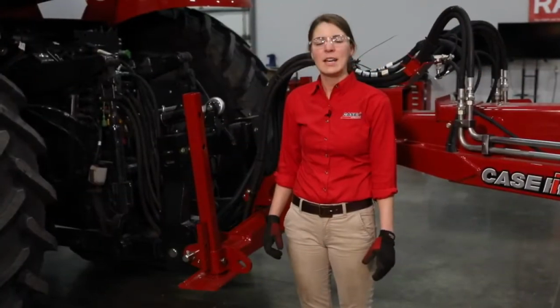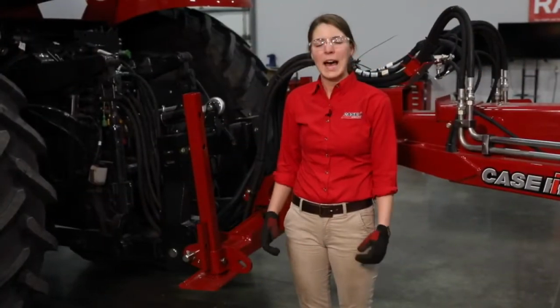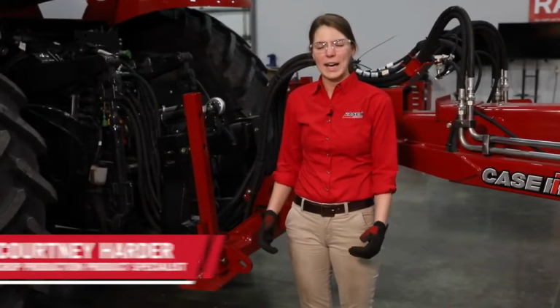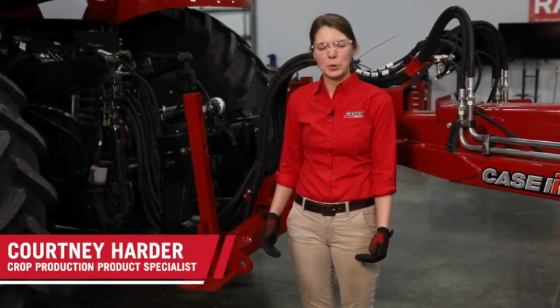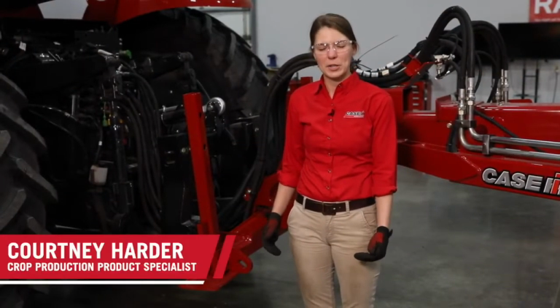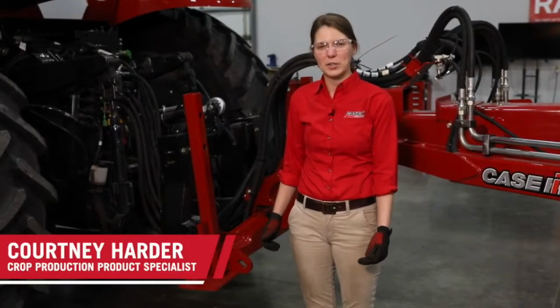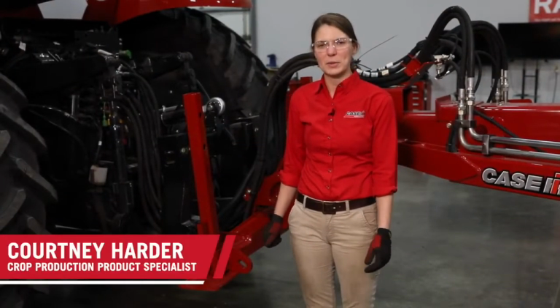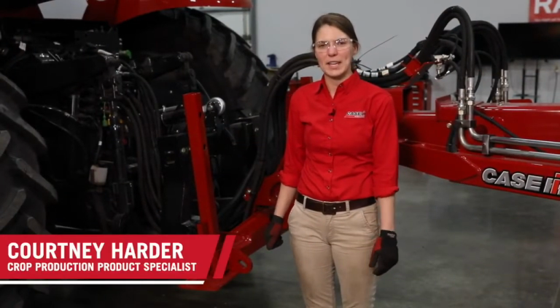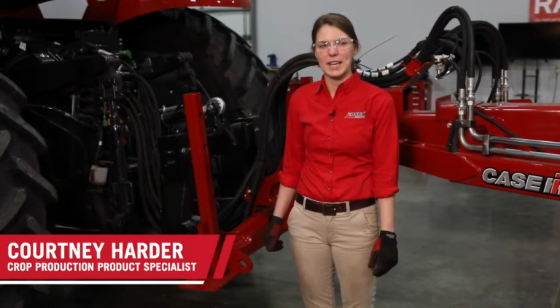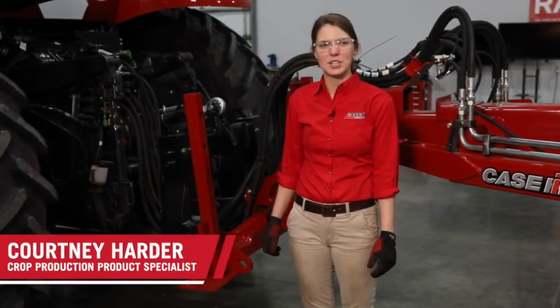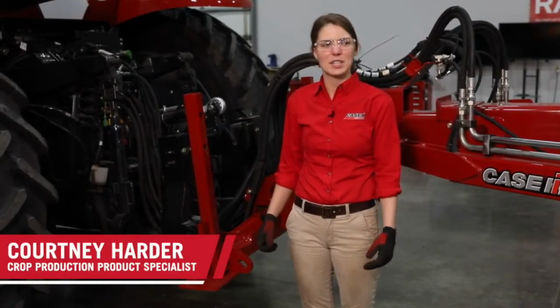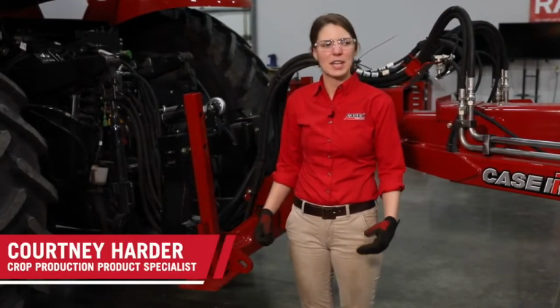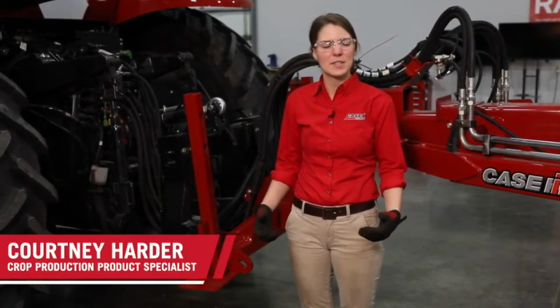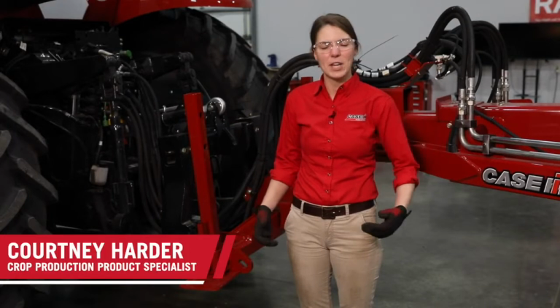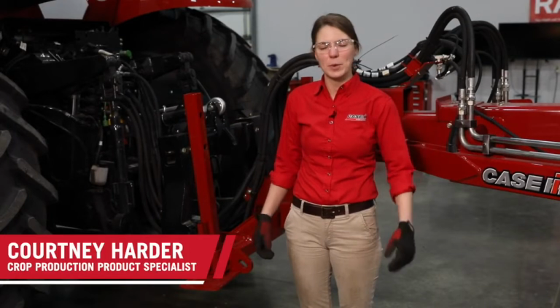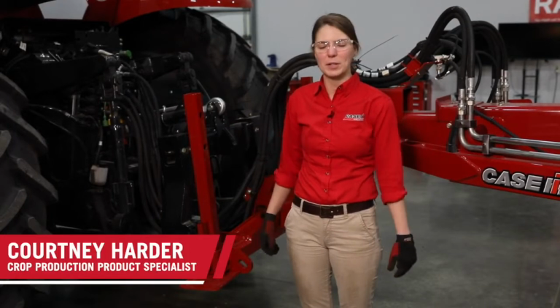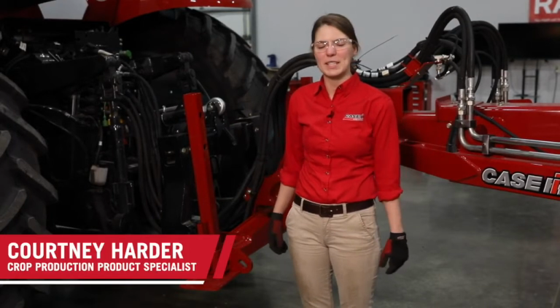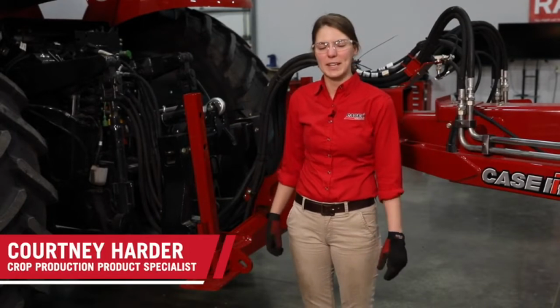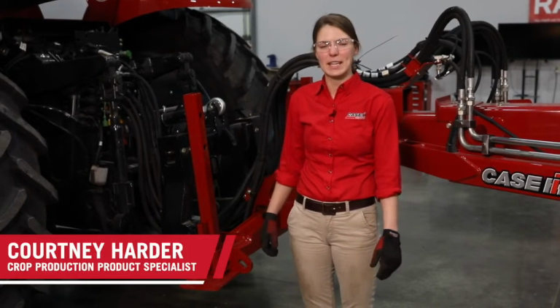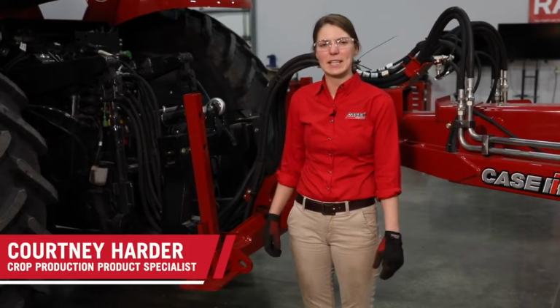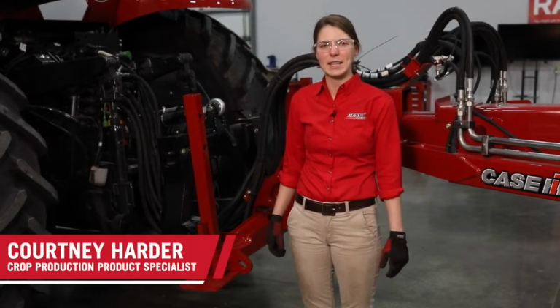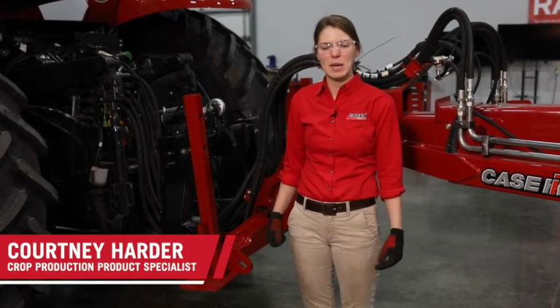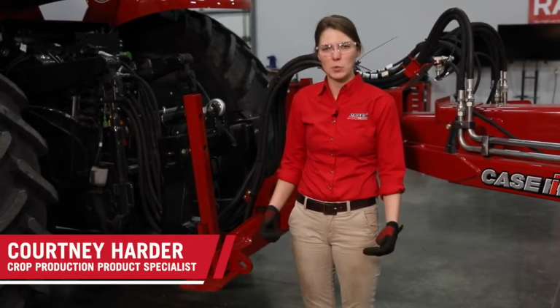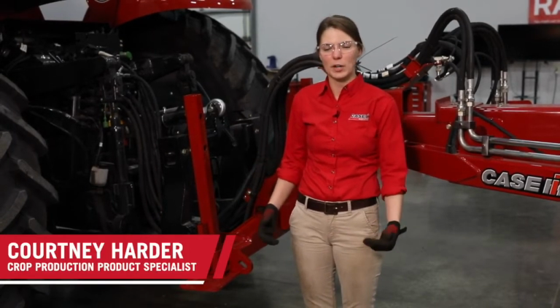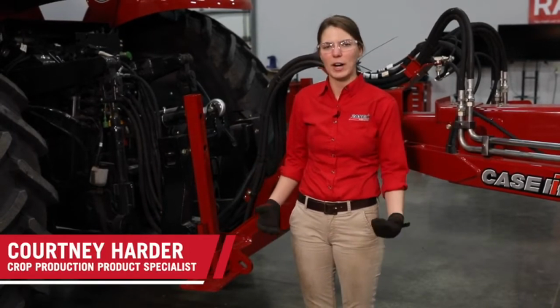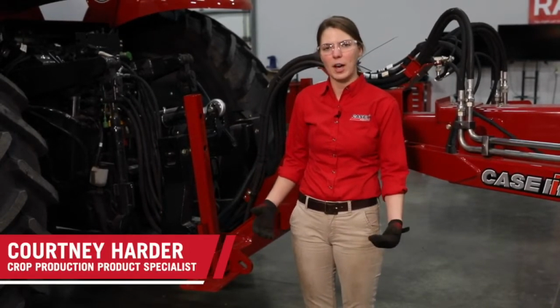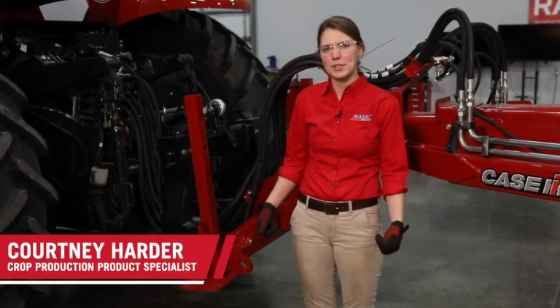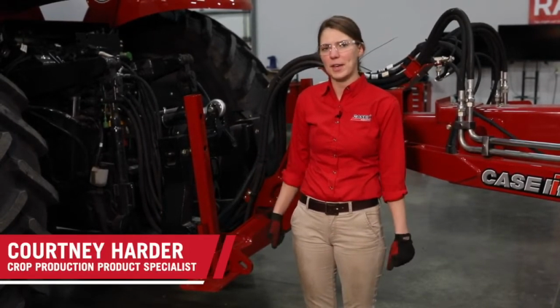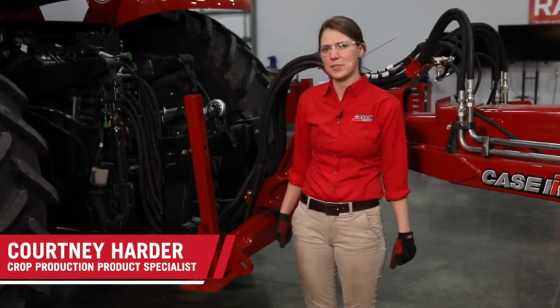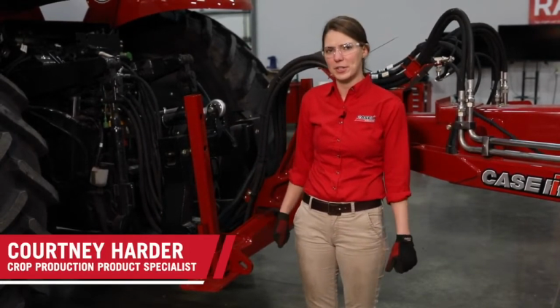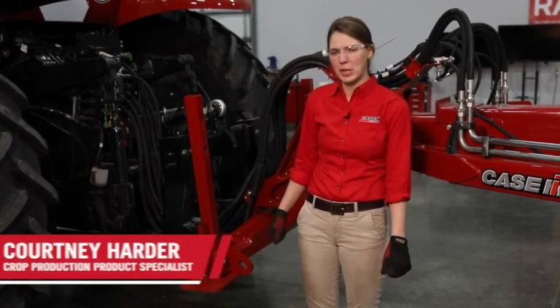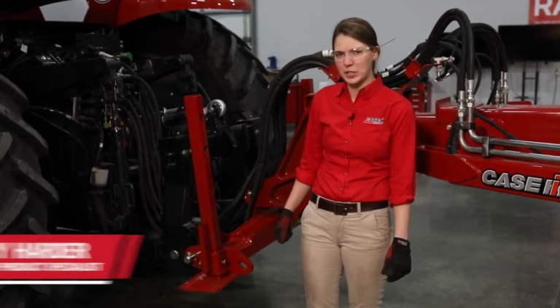Hi, I'm Courtney Harder with Case IH. In this video we are going to be discussing a daily maintenance walk around on a 2000 series planter.